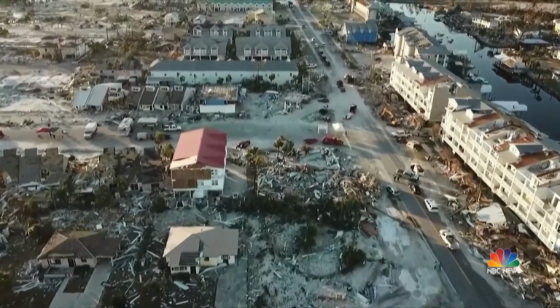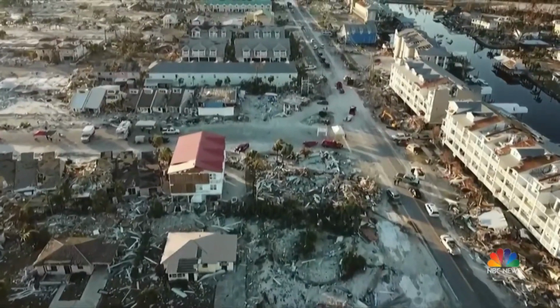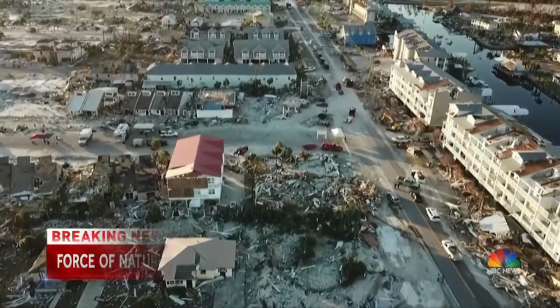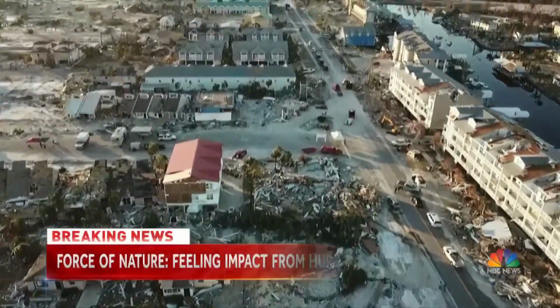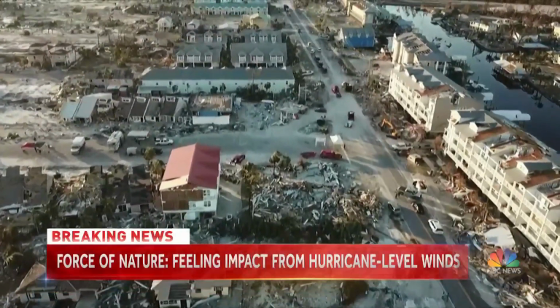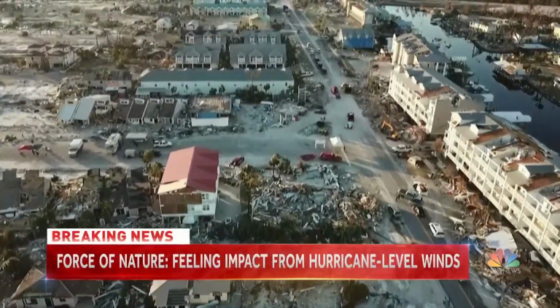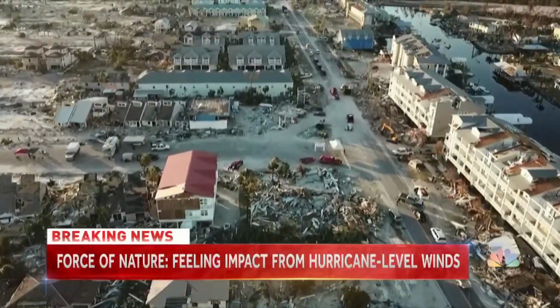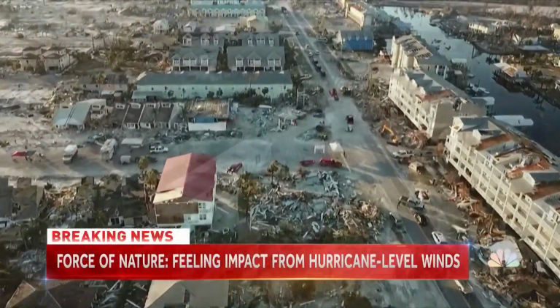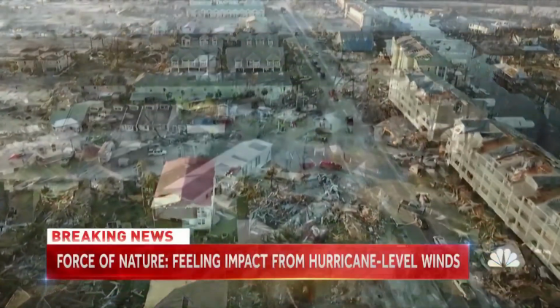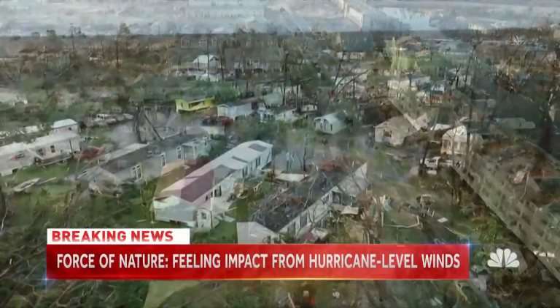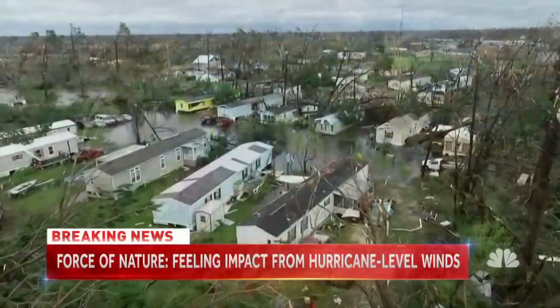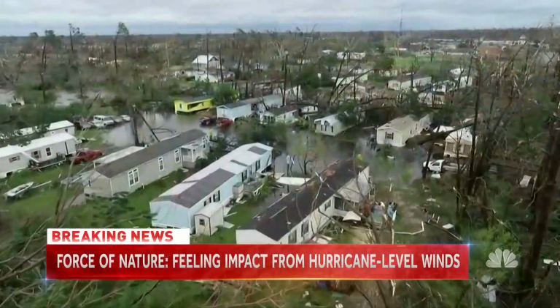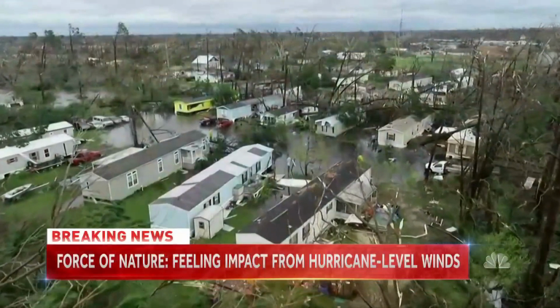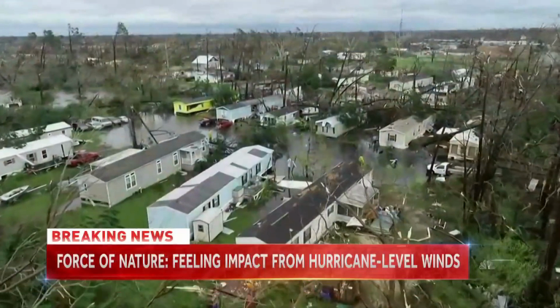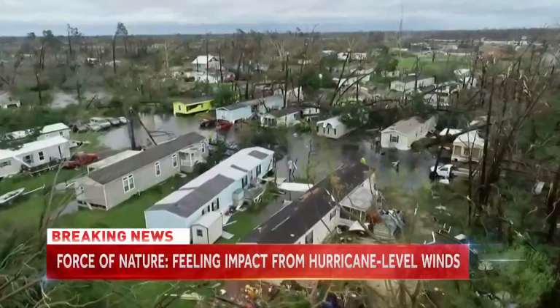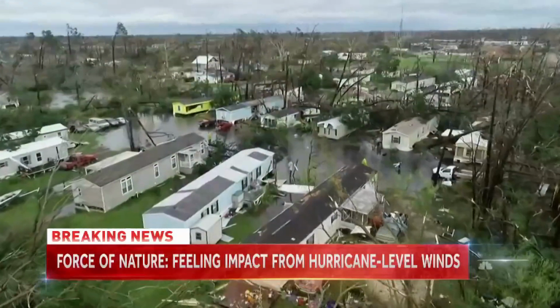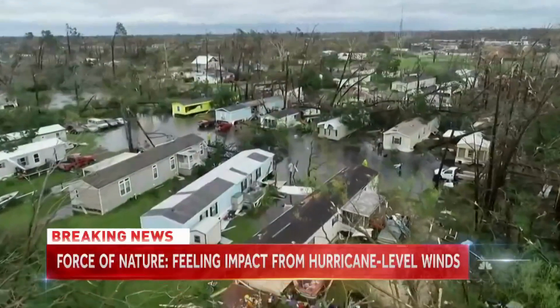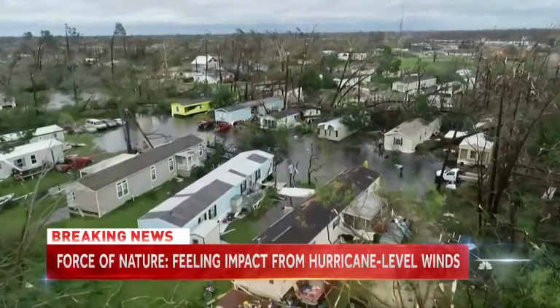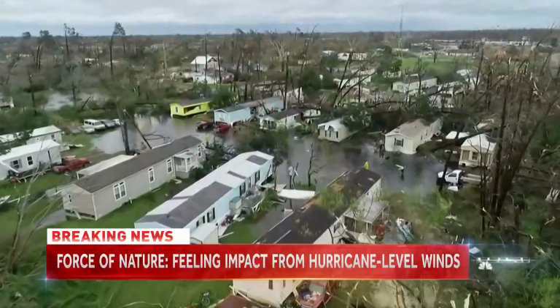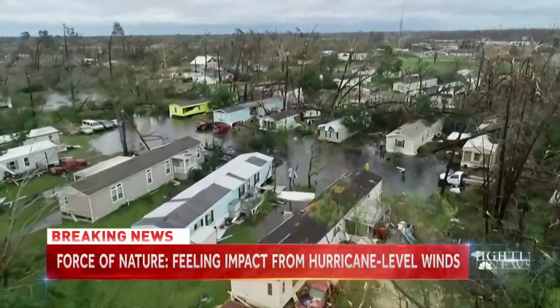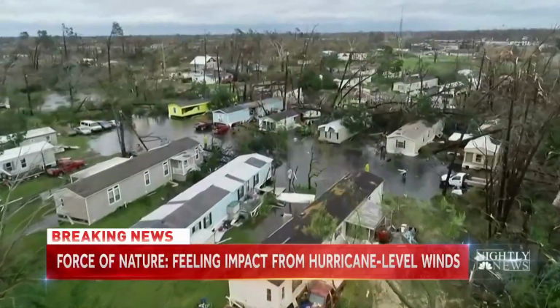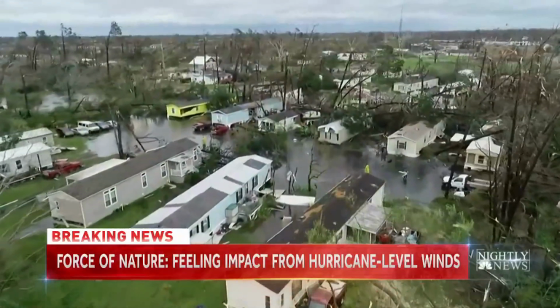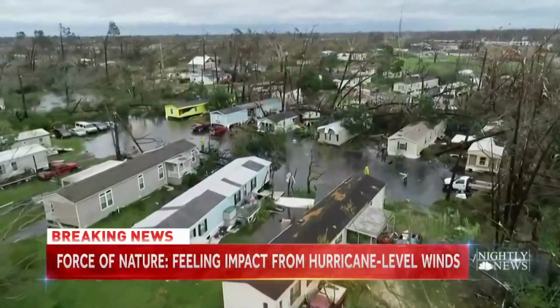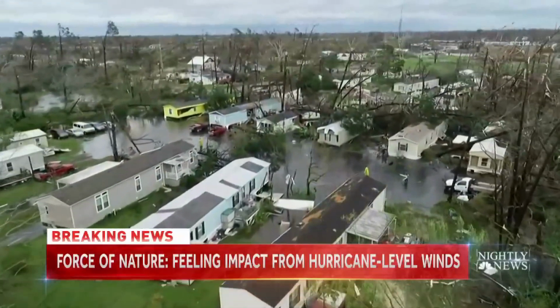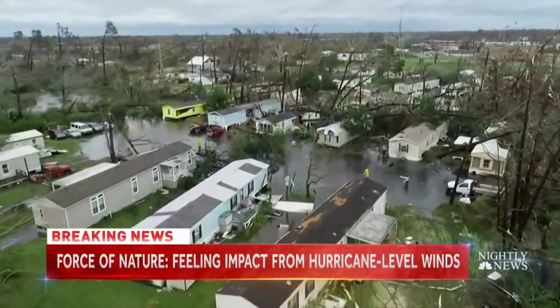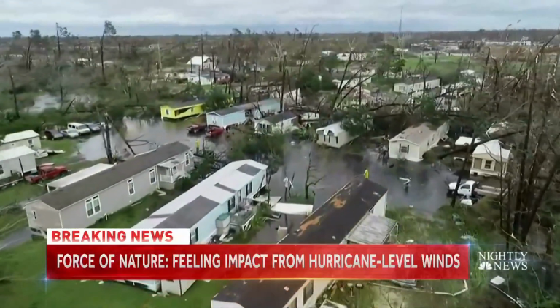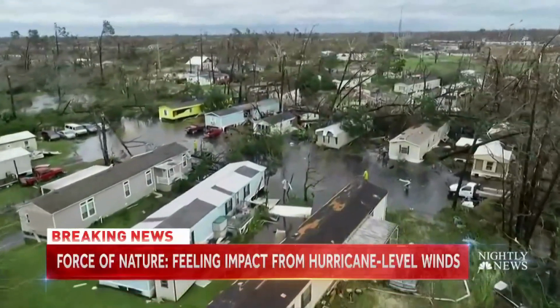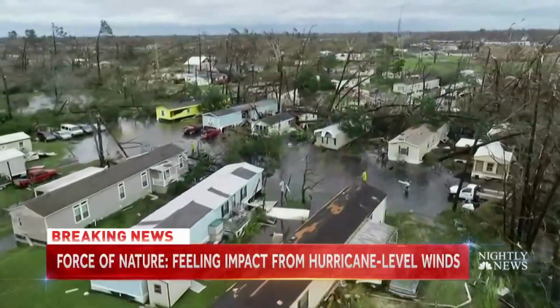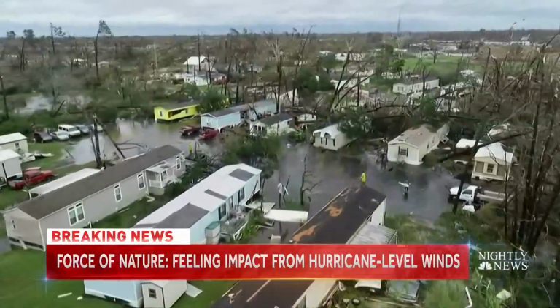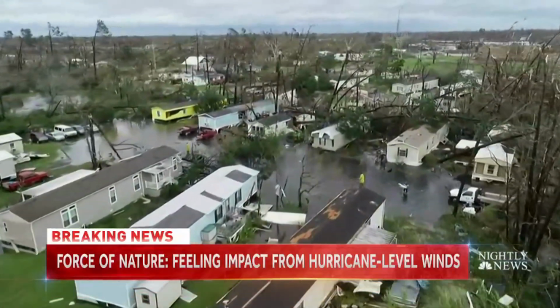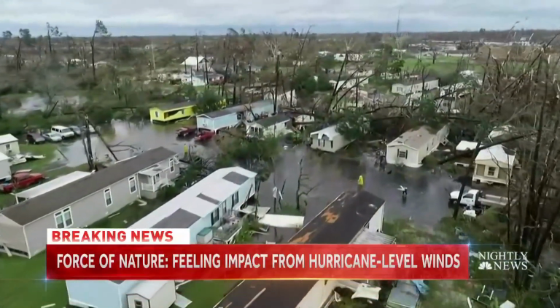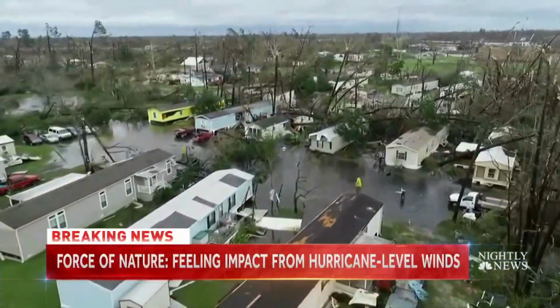That the time to get ready may quickly run out. Christian Dahlgren, NBC News, College Park, Maryland.